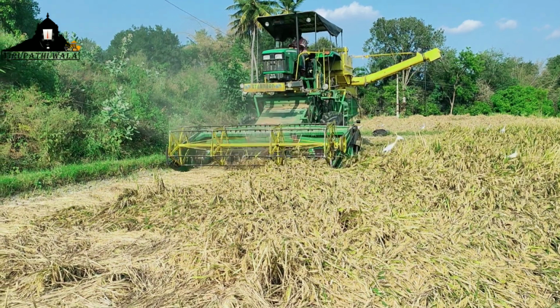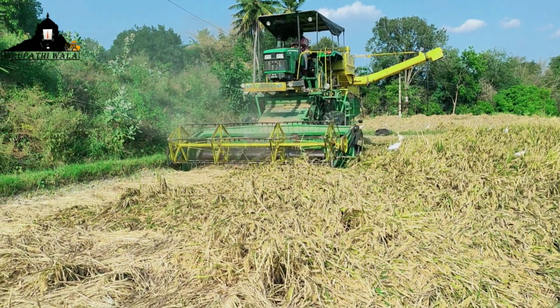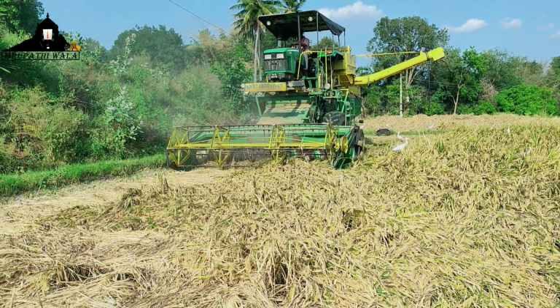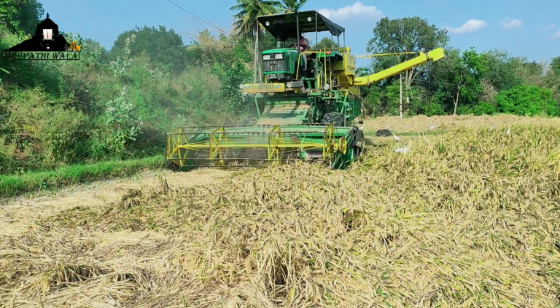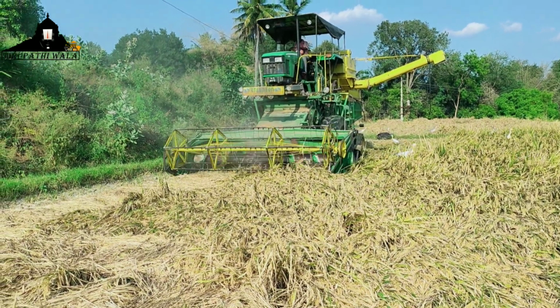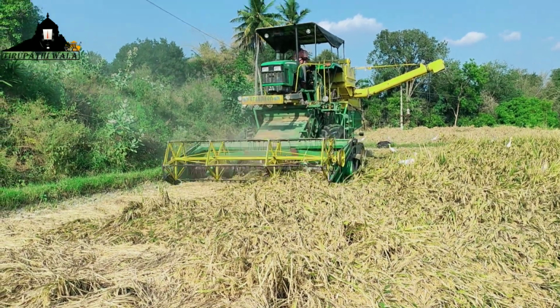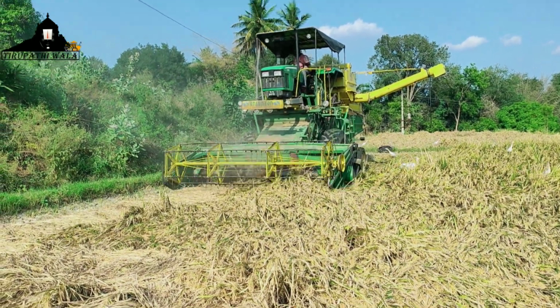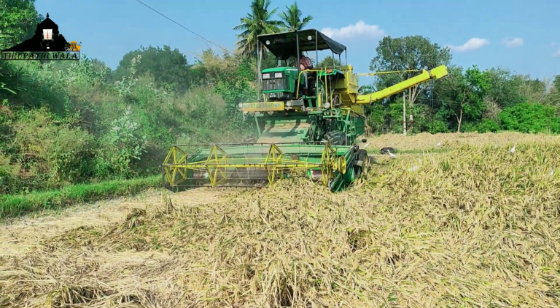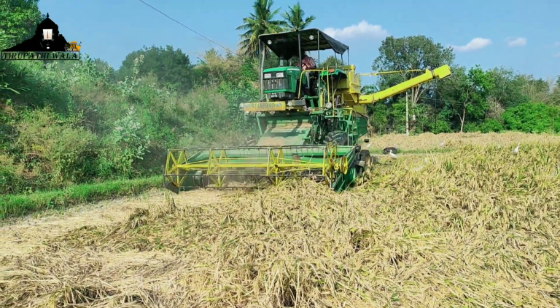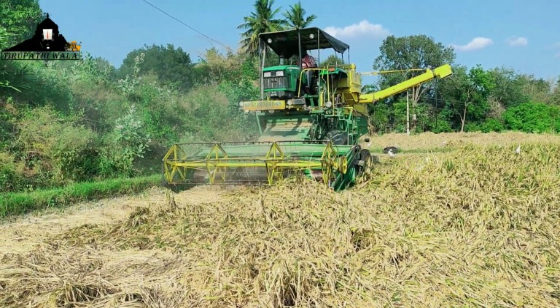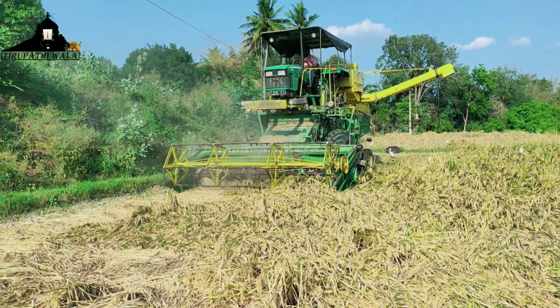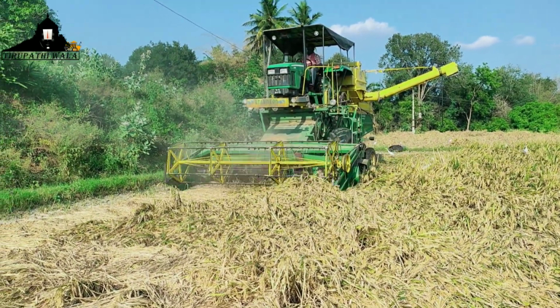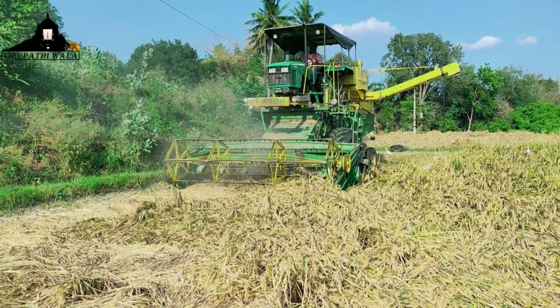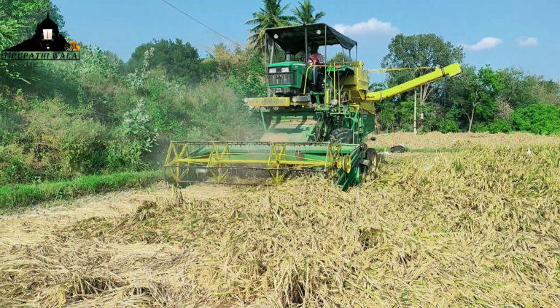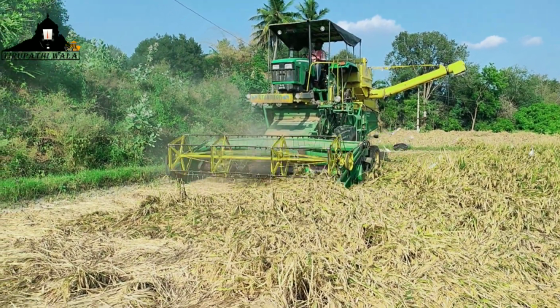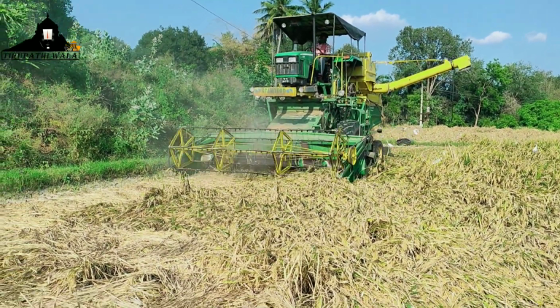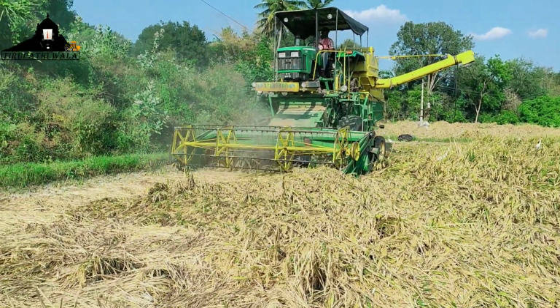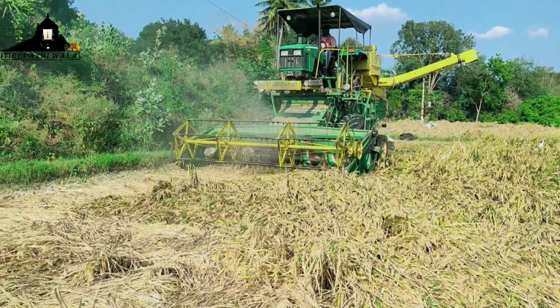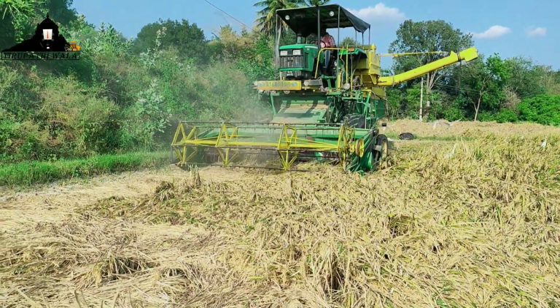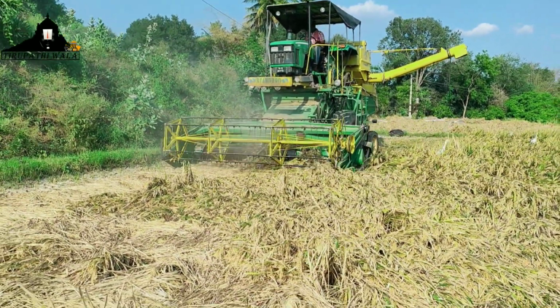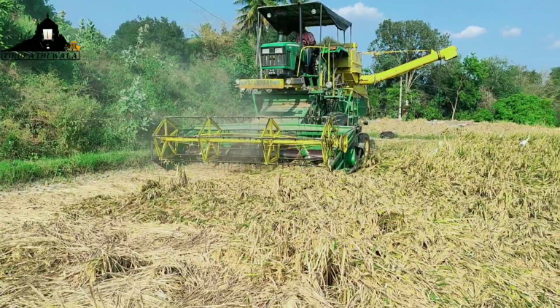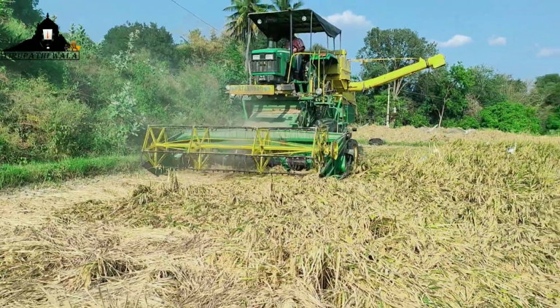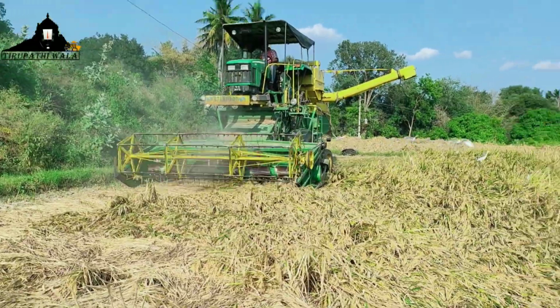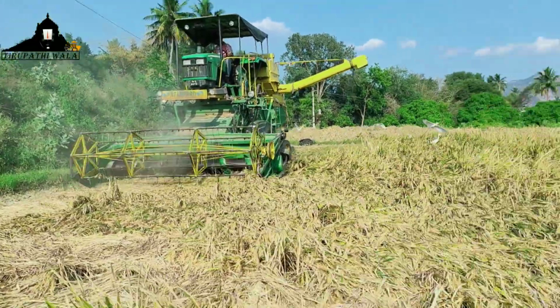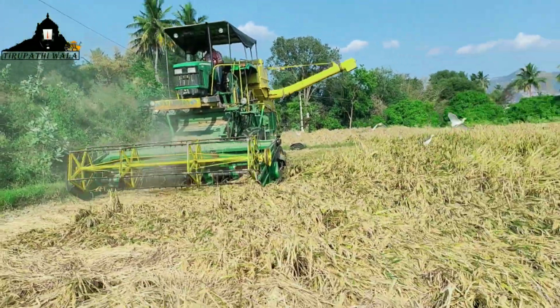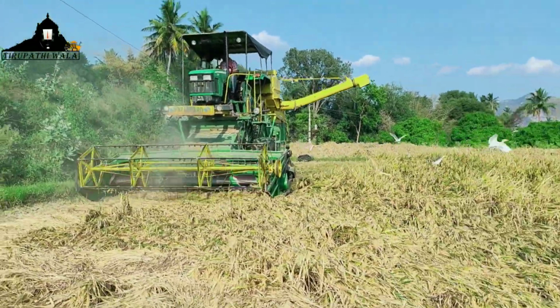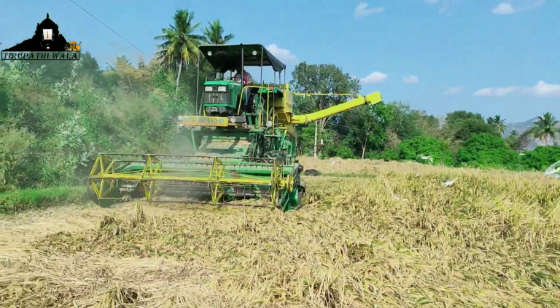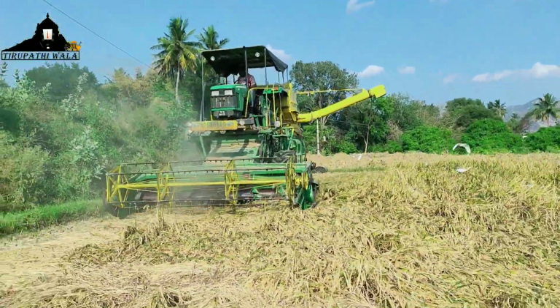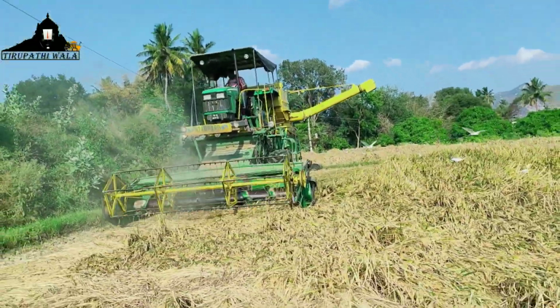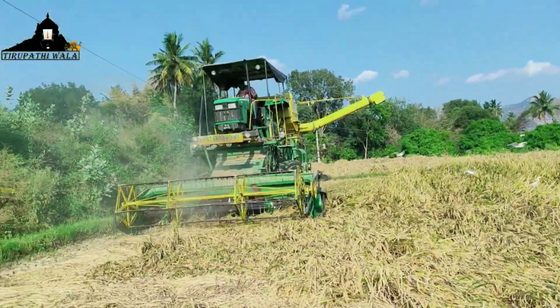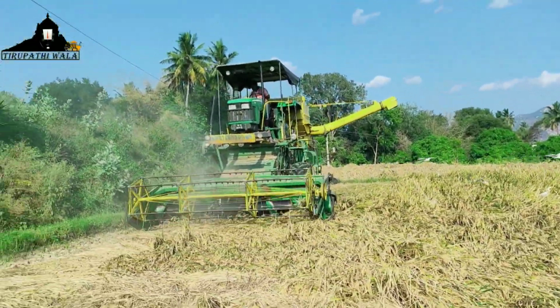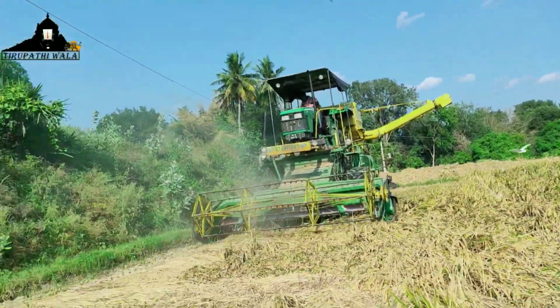Hello viewers! Welcome to Thirupatiwala. In this video, I will talk about the Paddy Cutting Machine.